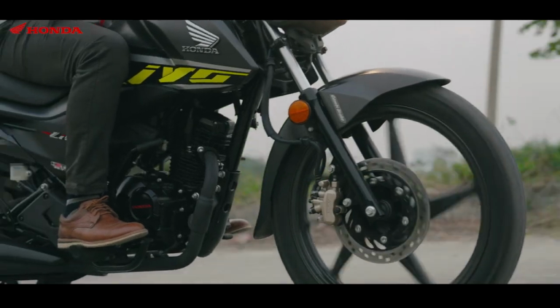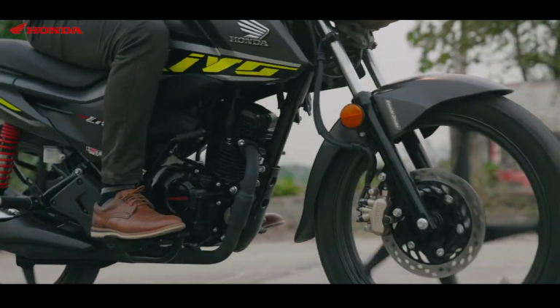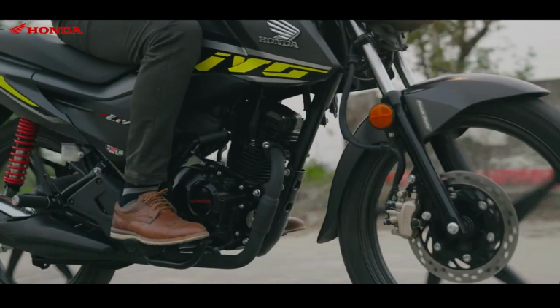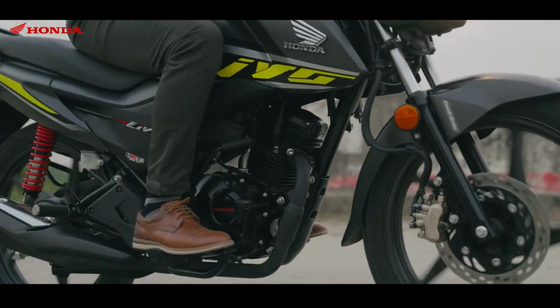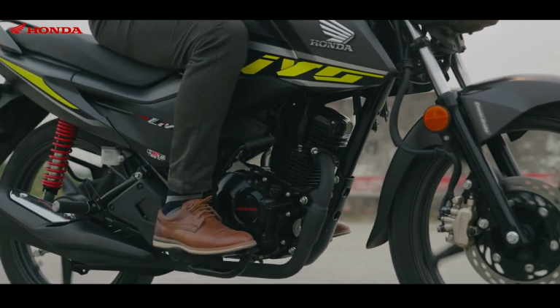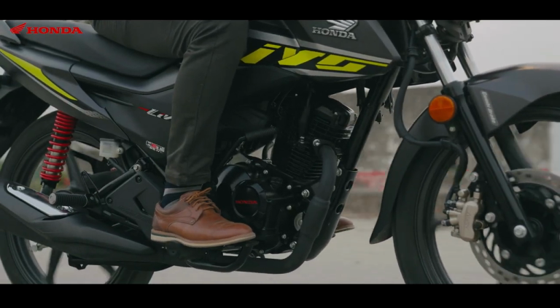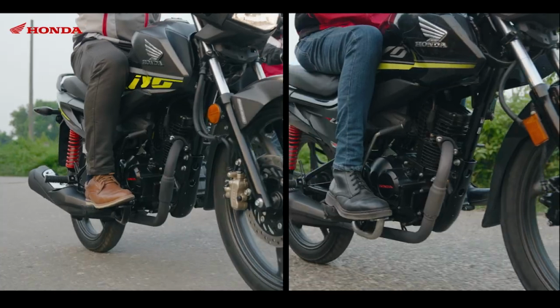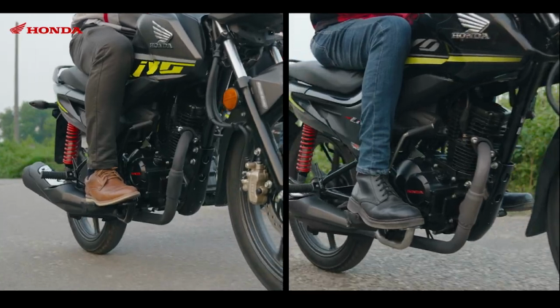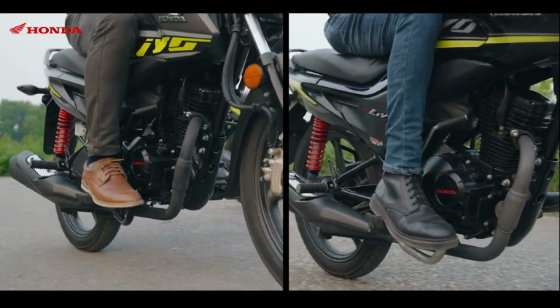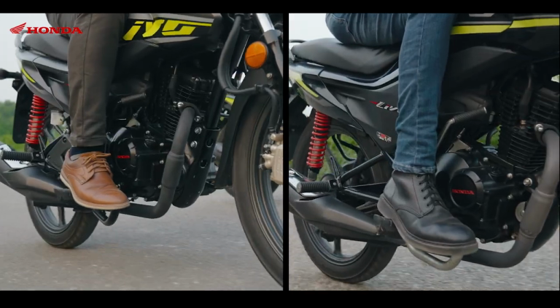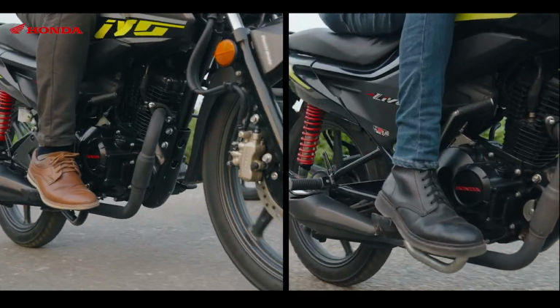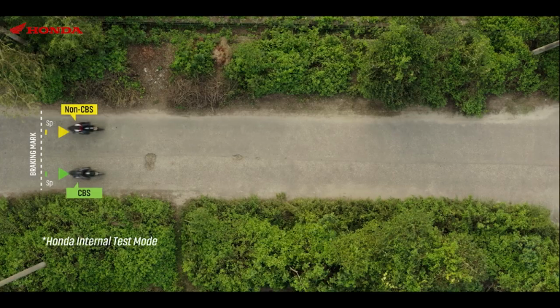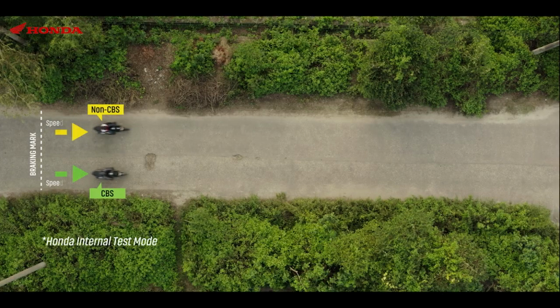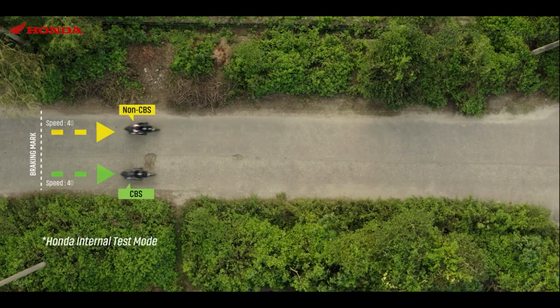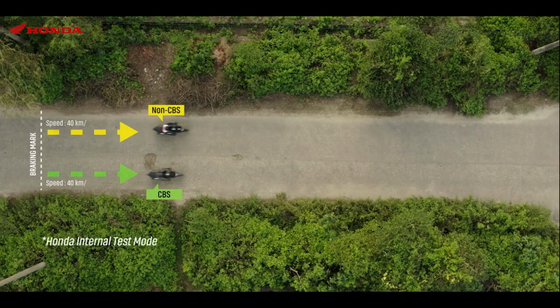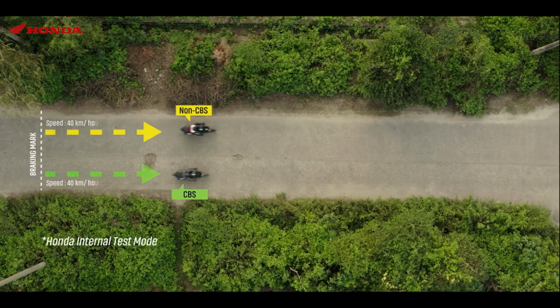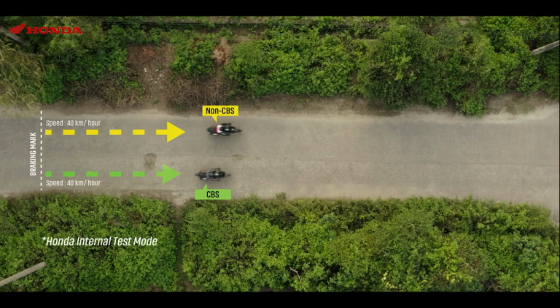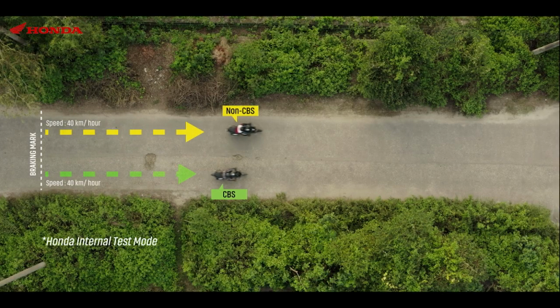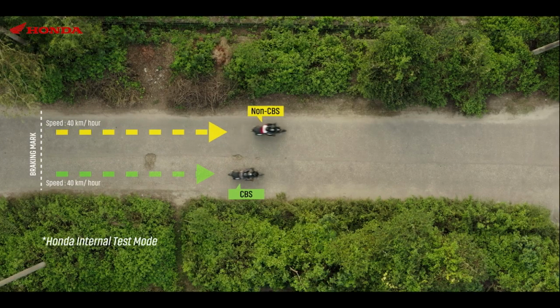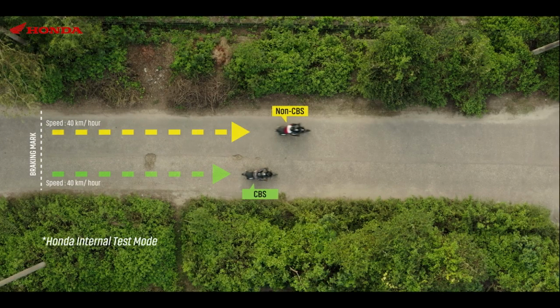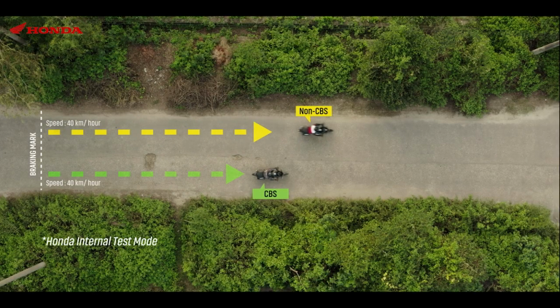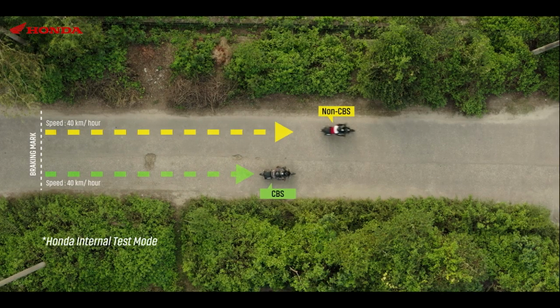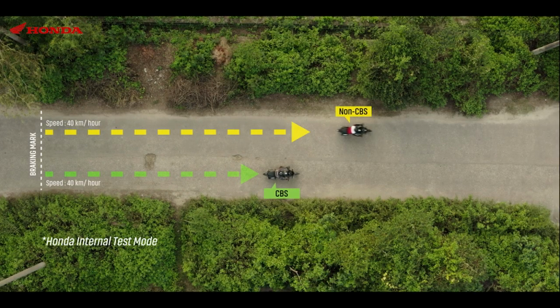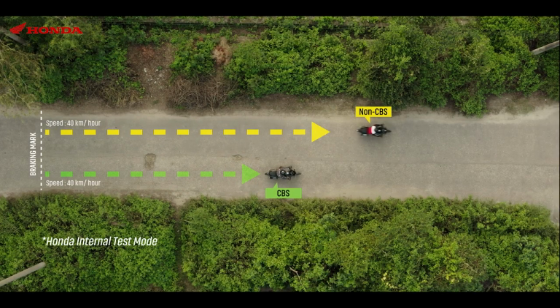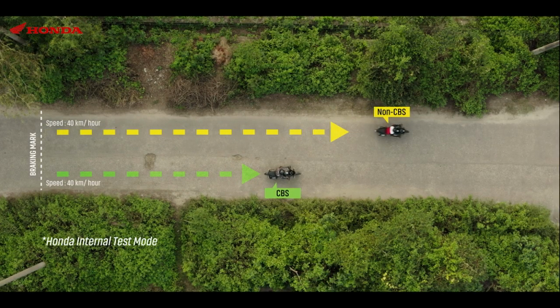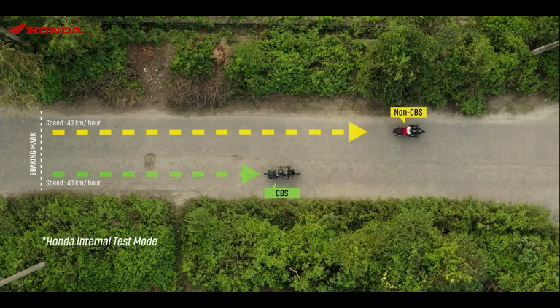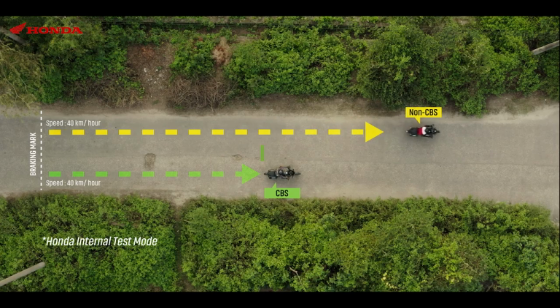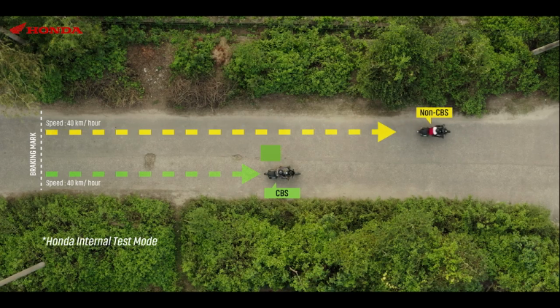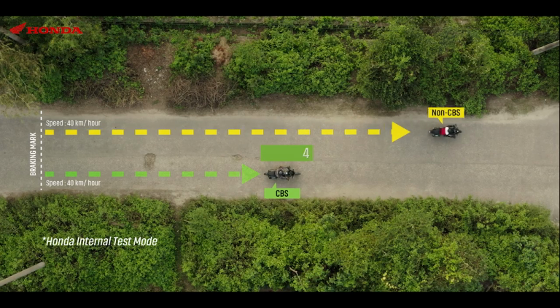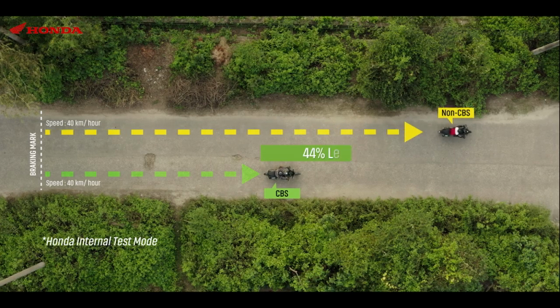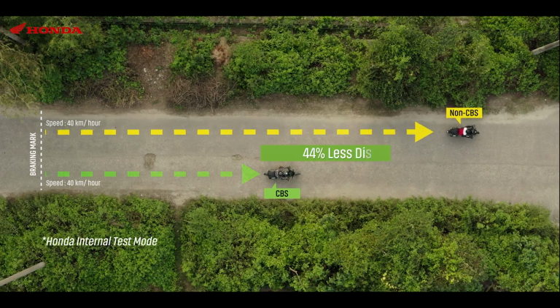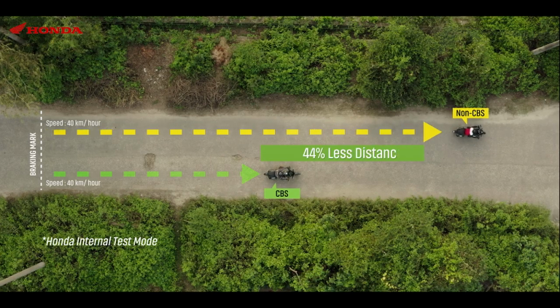In regular life, CBS has been proven as the most effective and stable braking system.